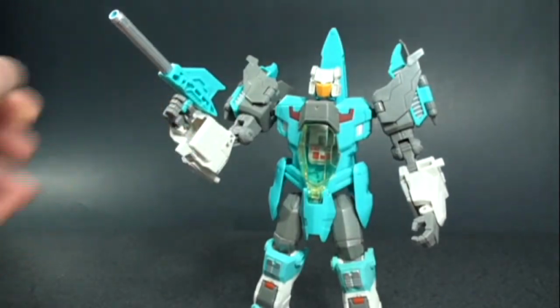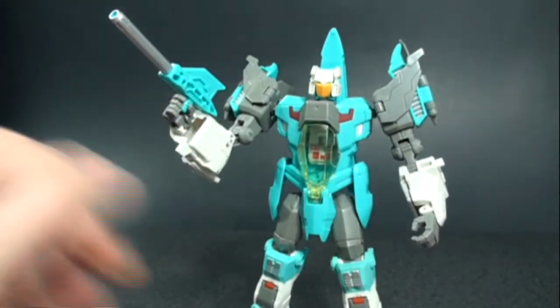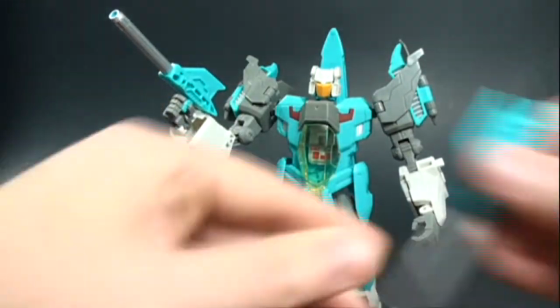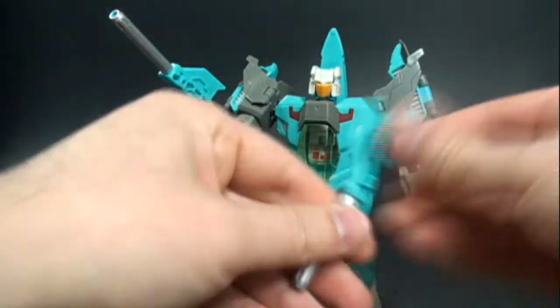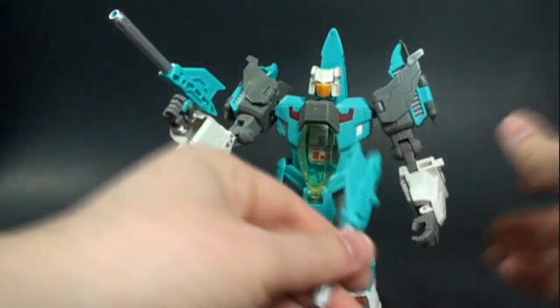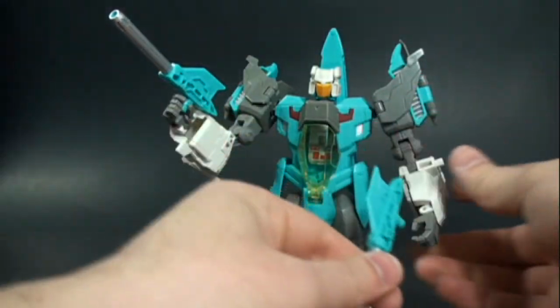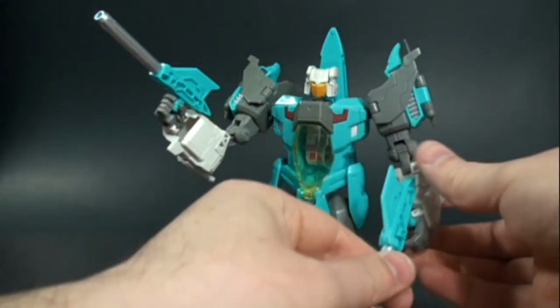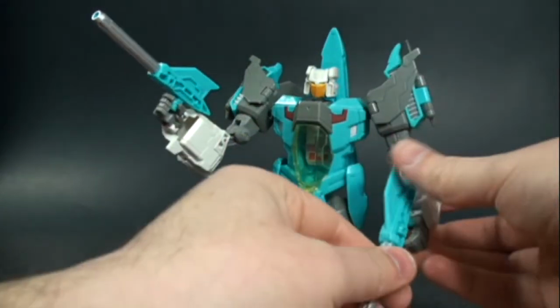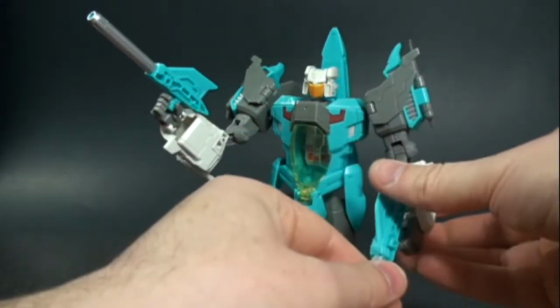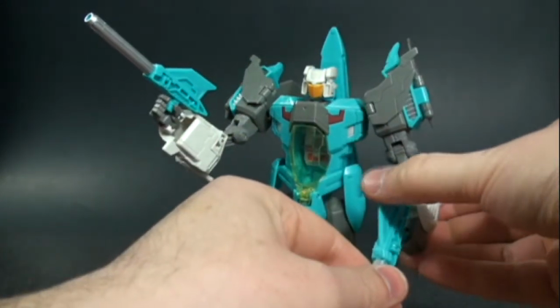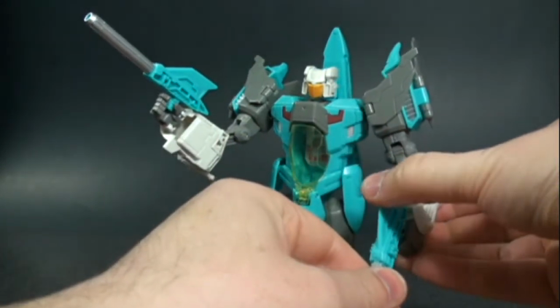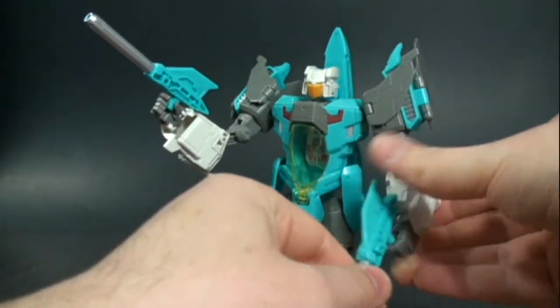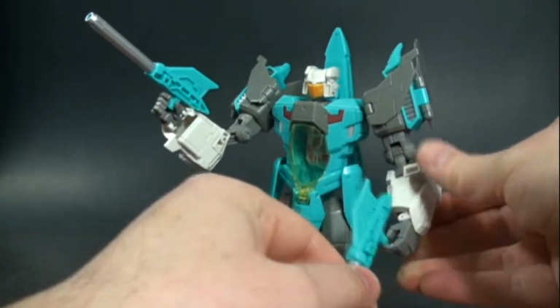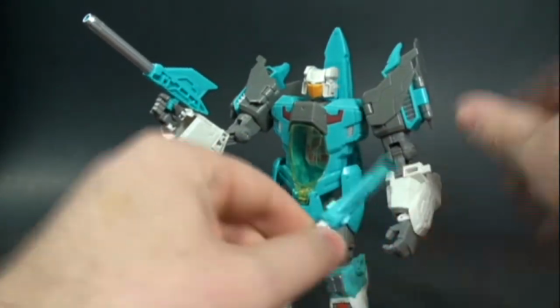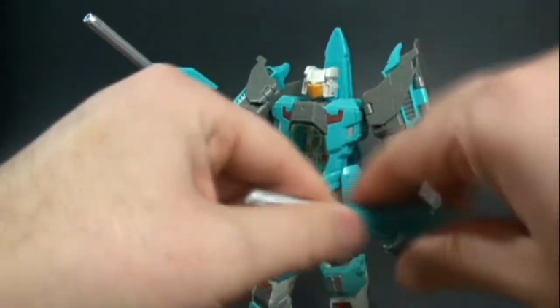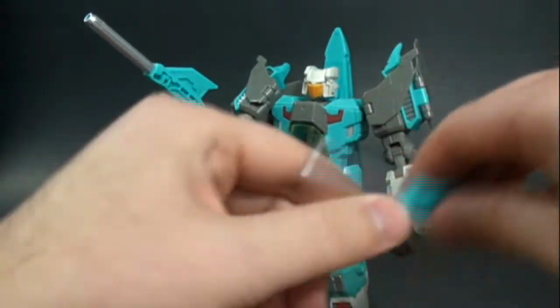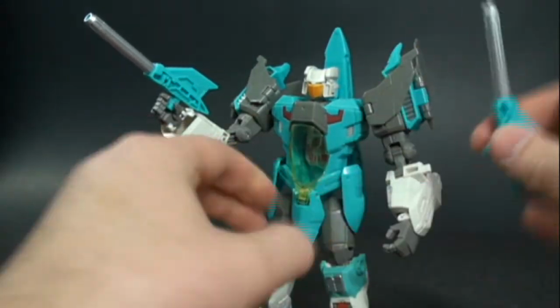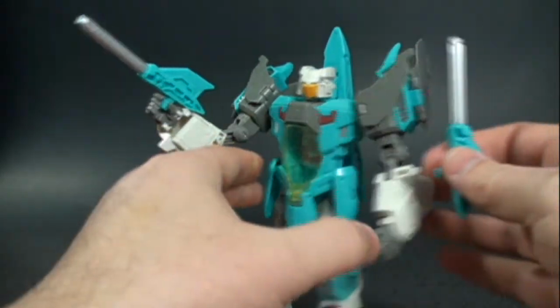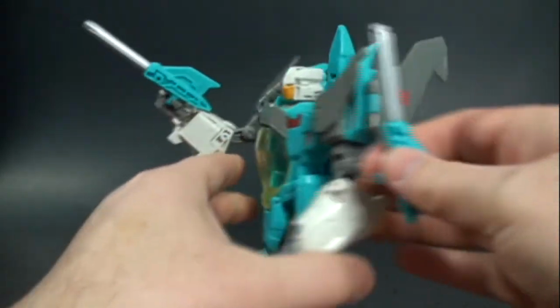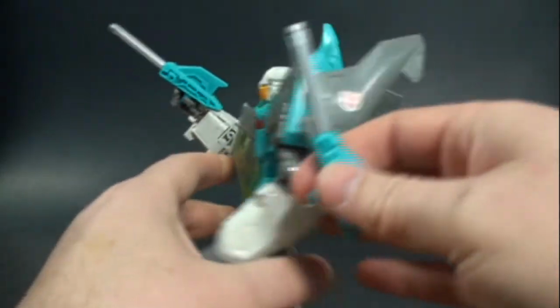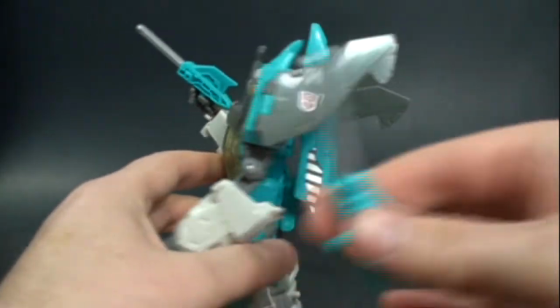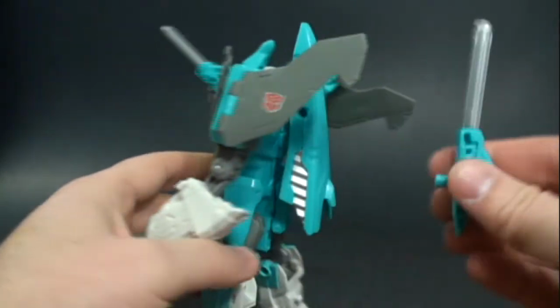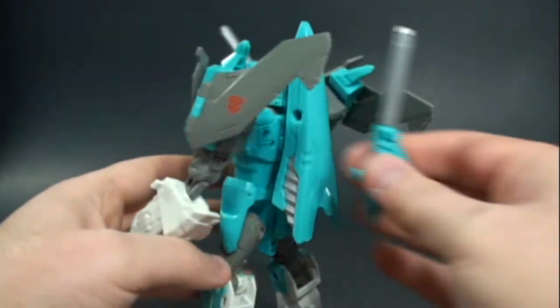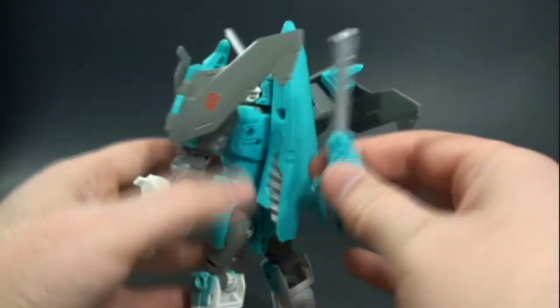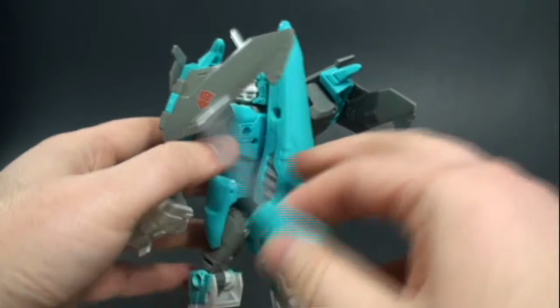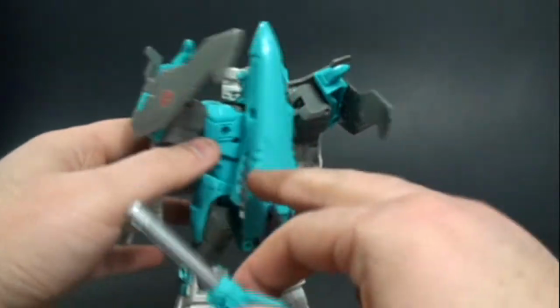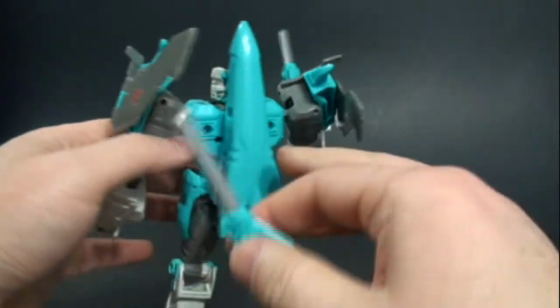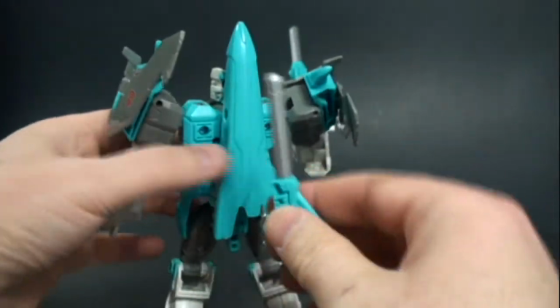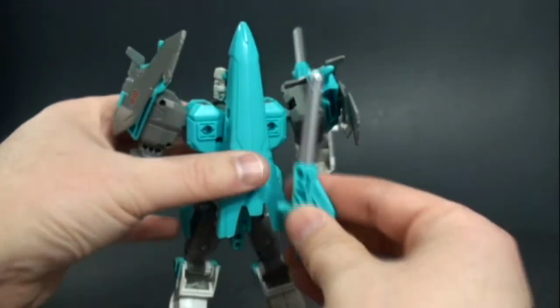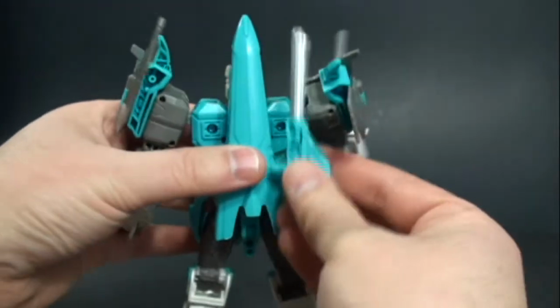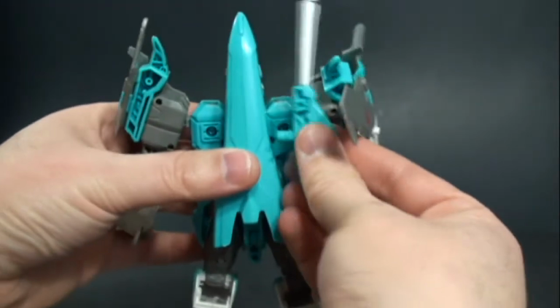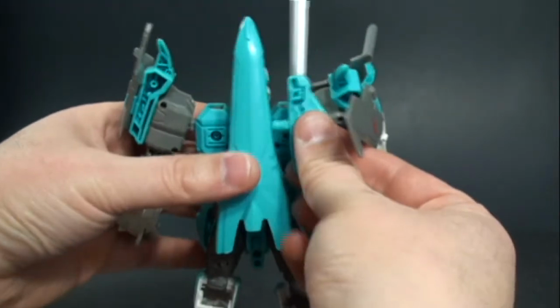He can either hold his weapons or store them on the back, which is pretty cool.